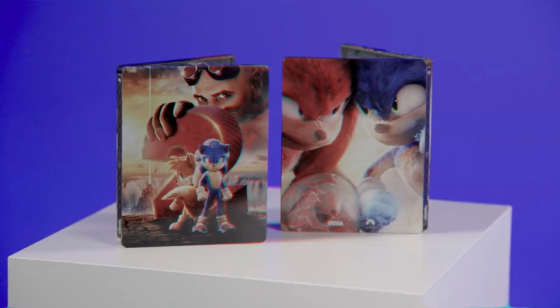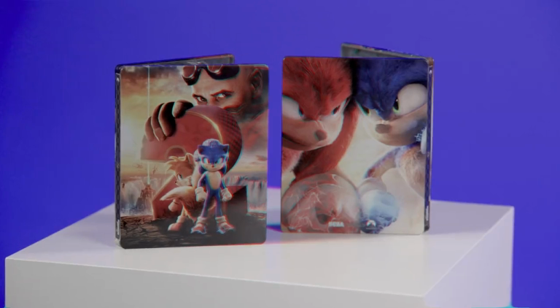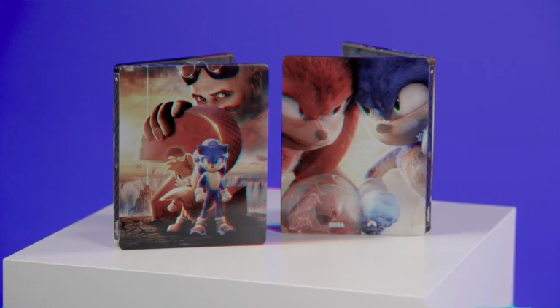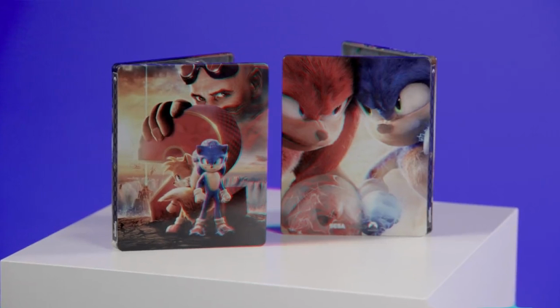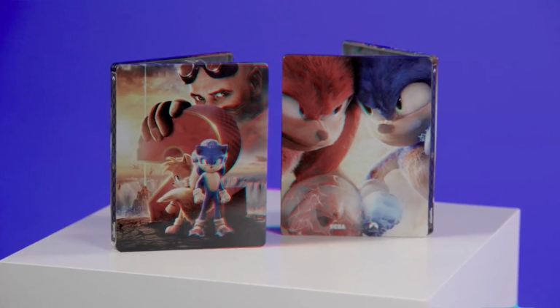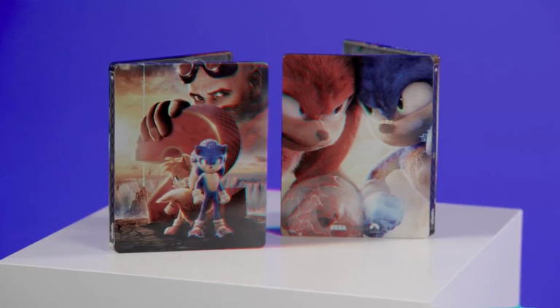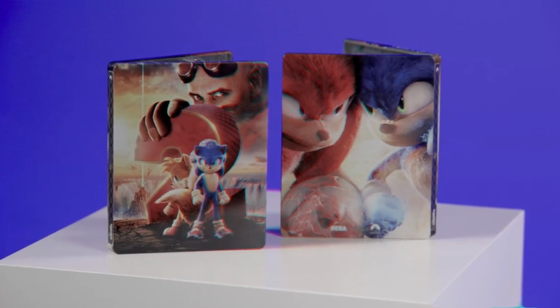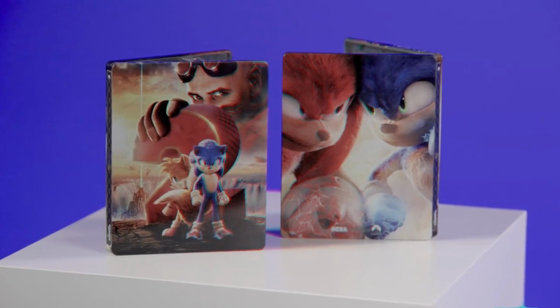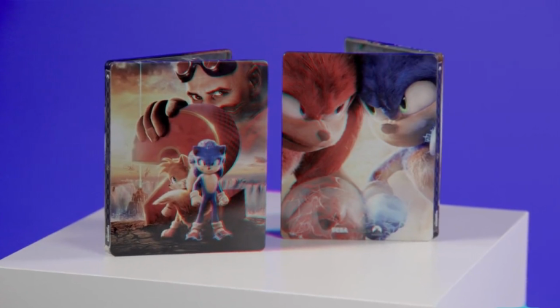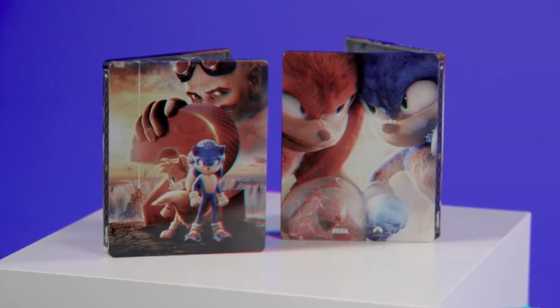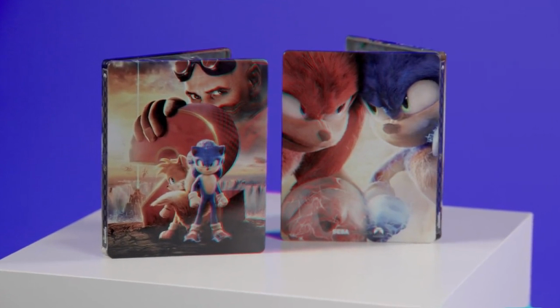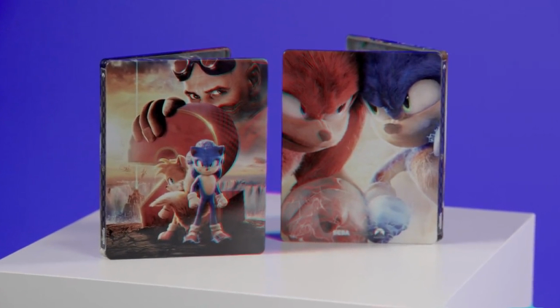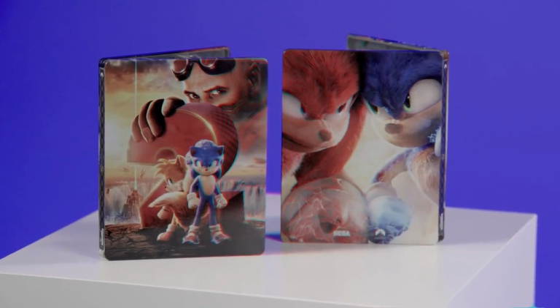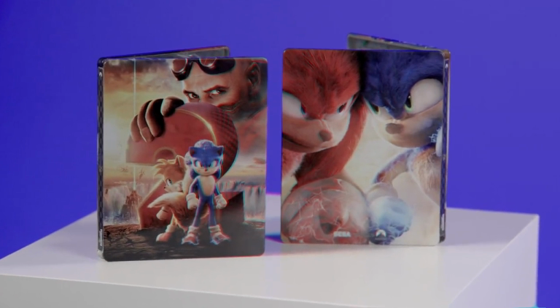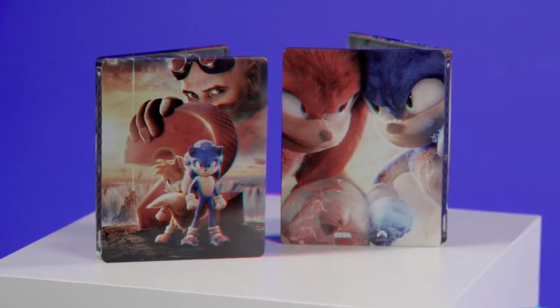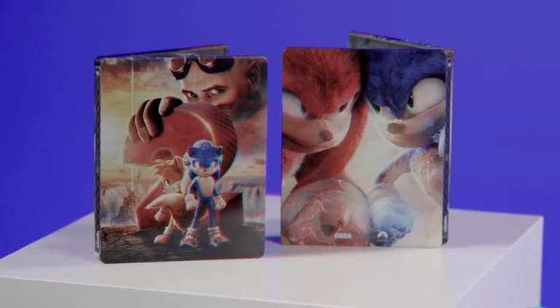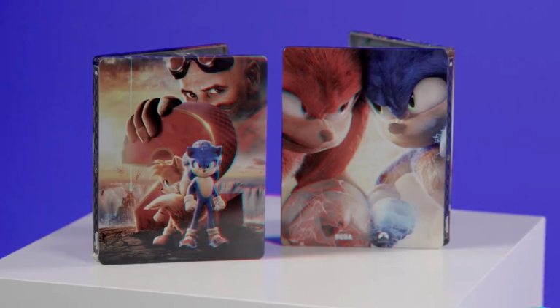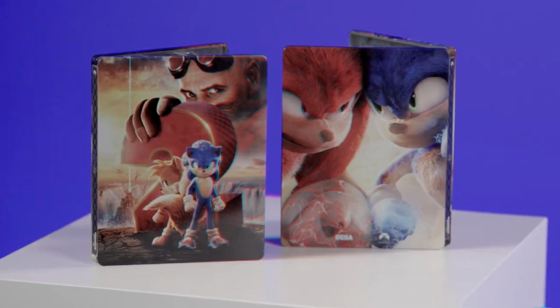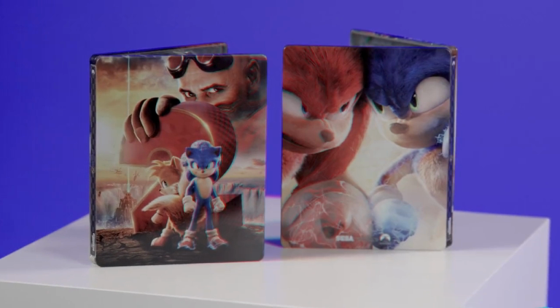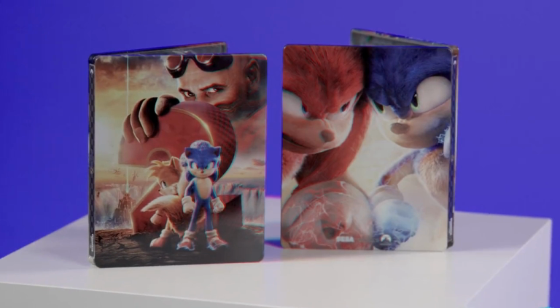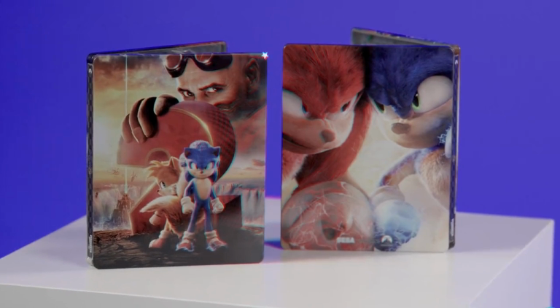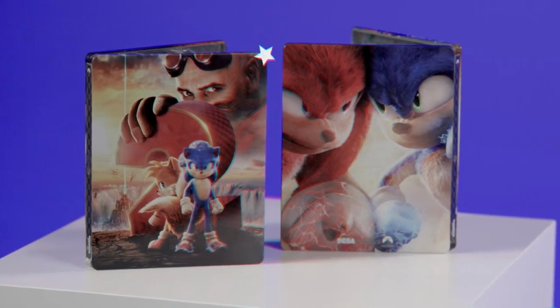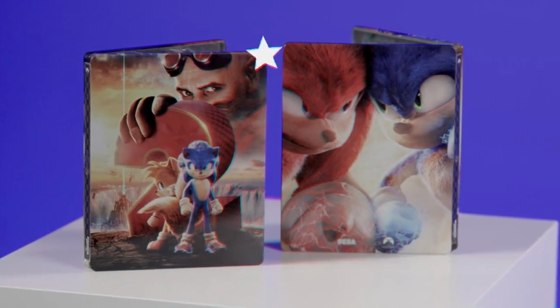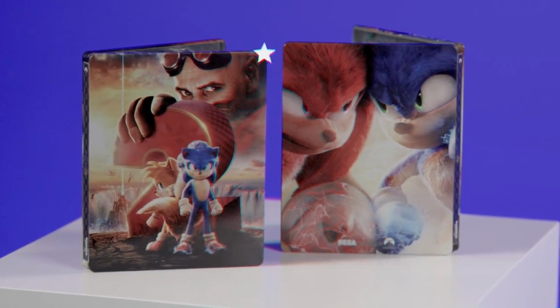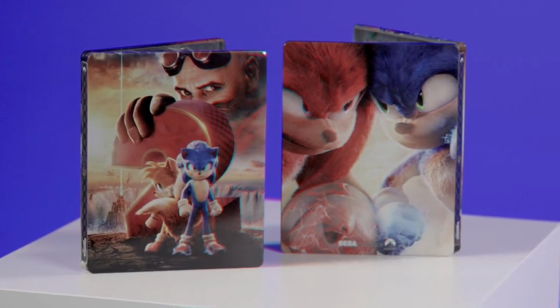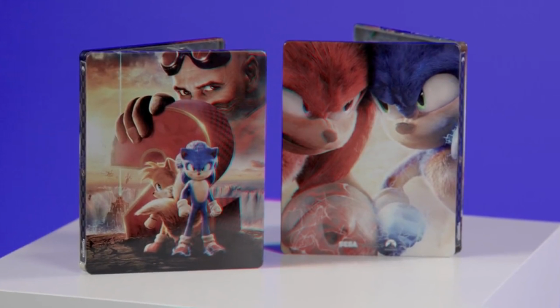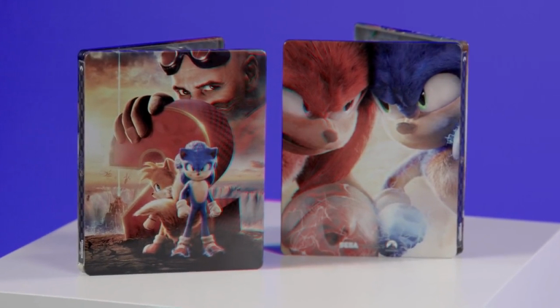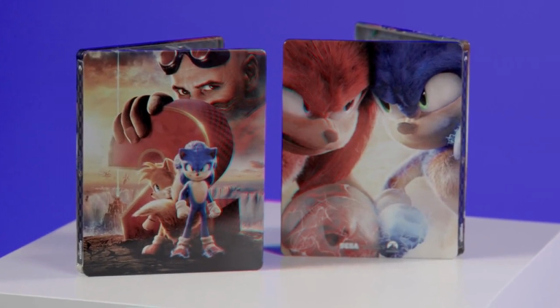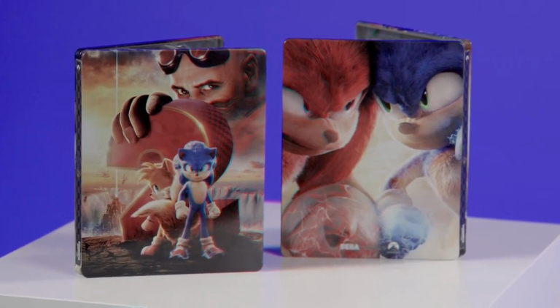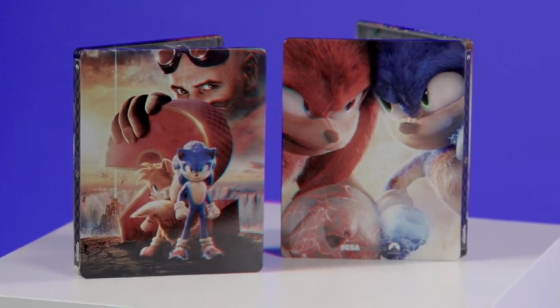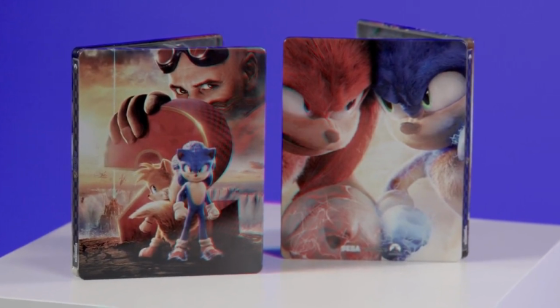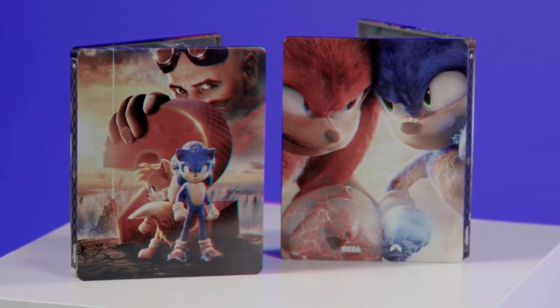Sonic the Hedgehog 2 is now available on 4K Ultra HD, Blu-ray, and DVD.